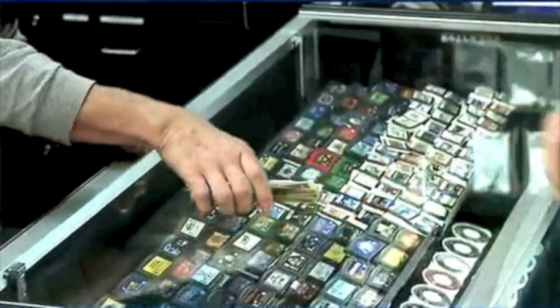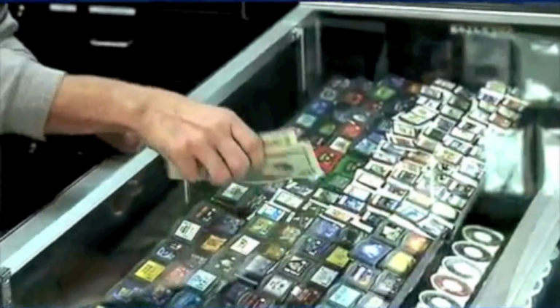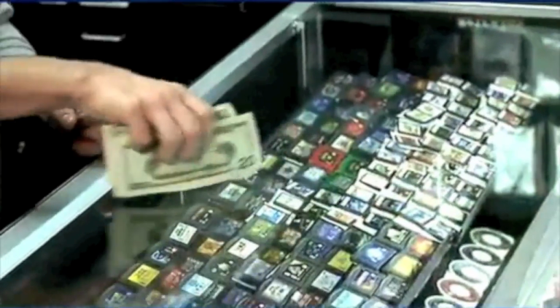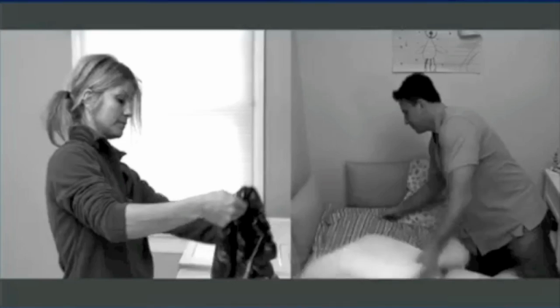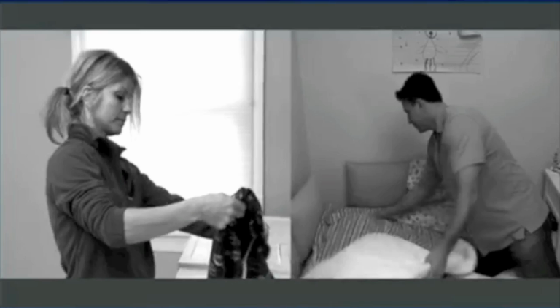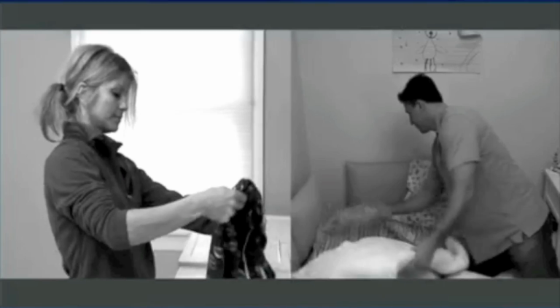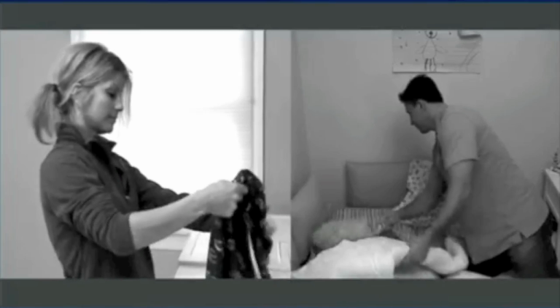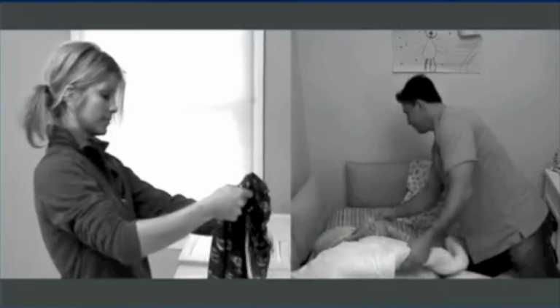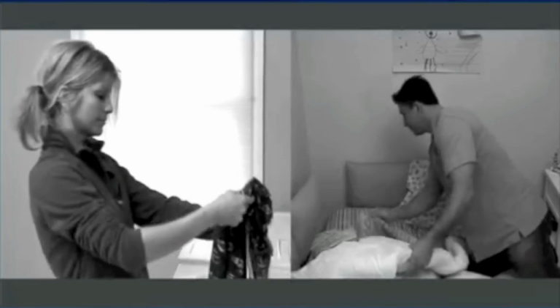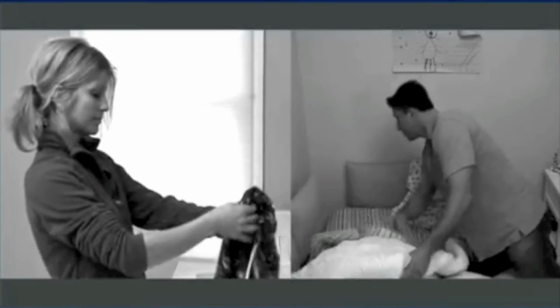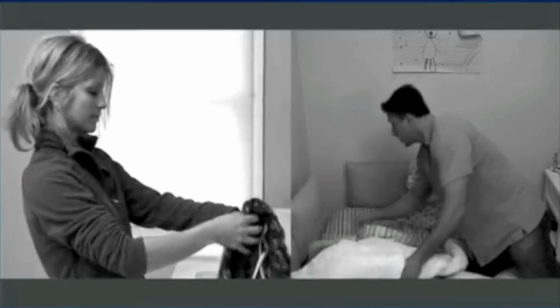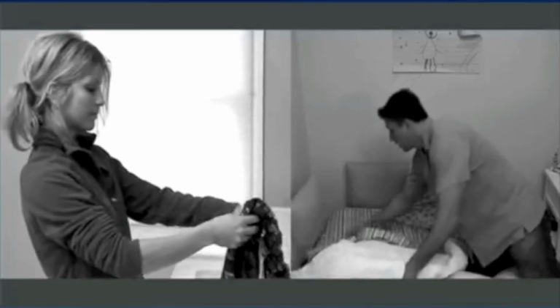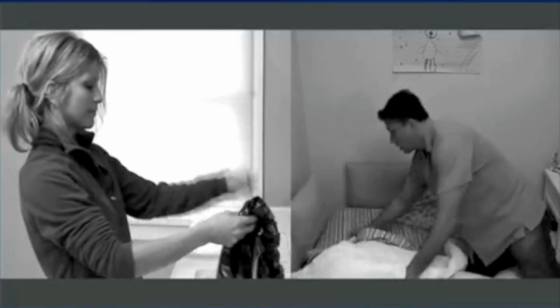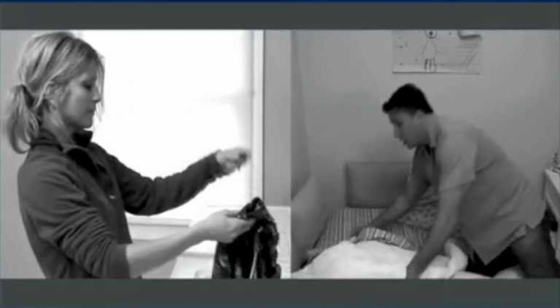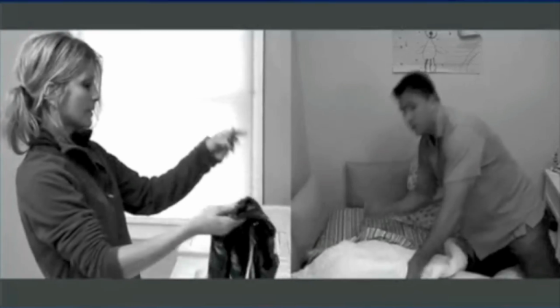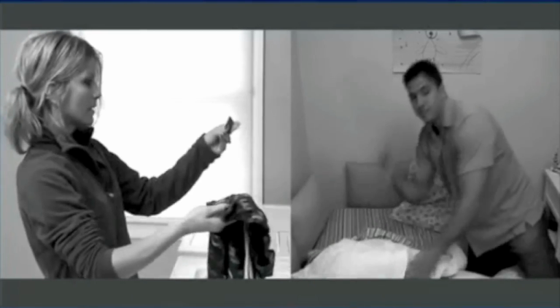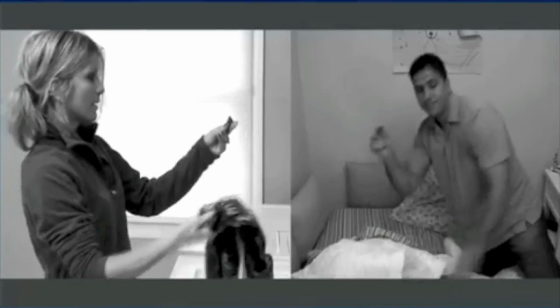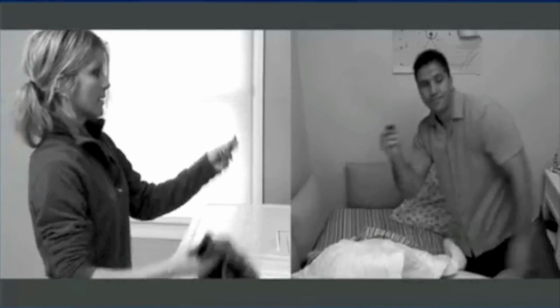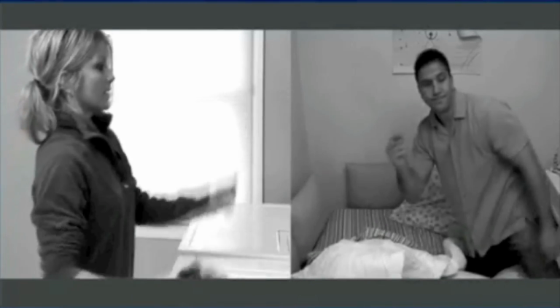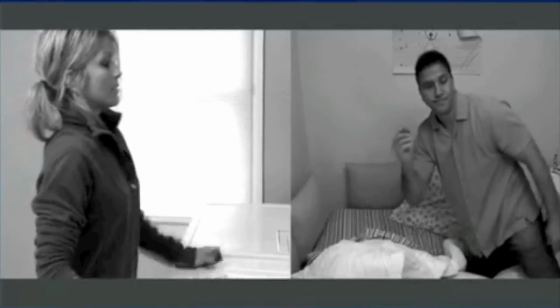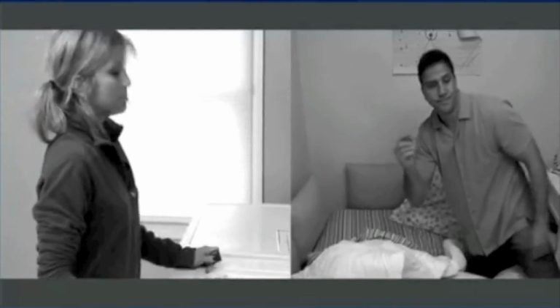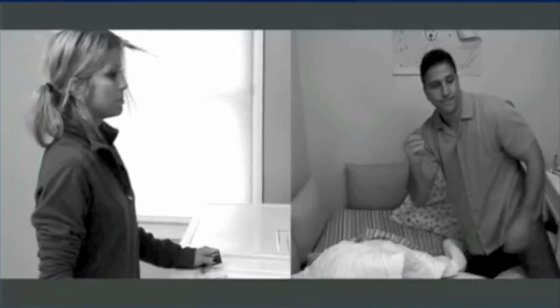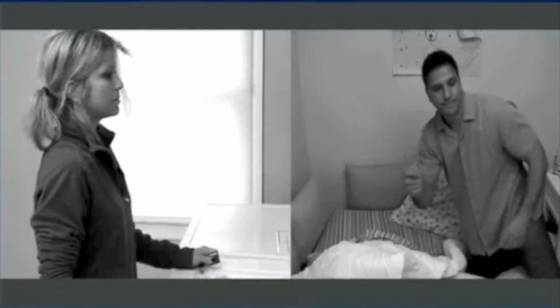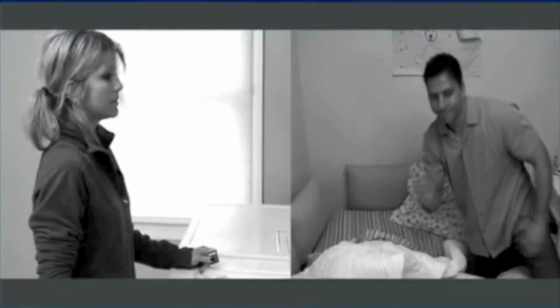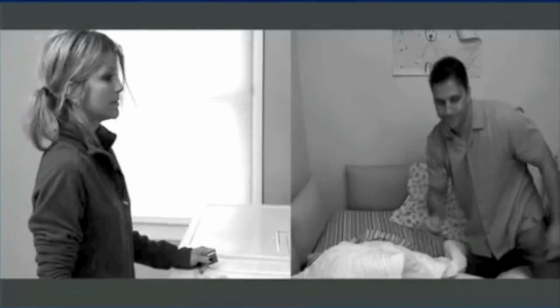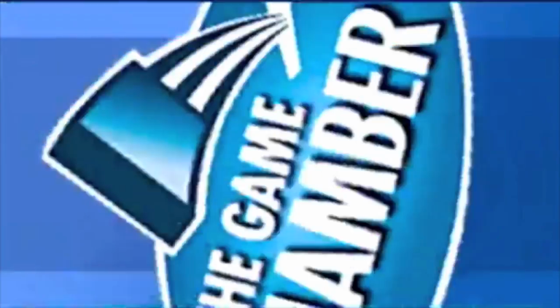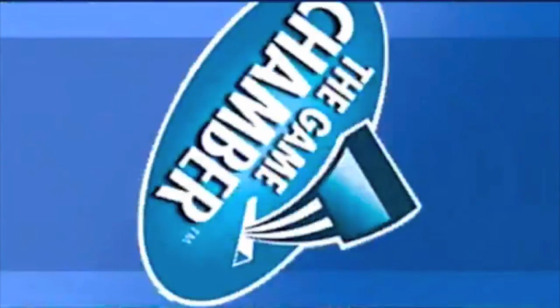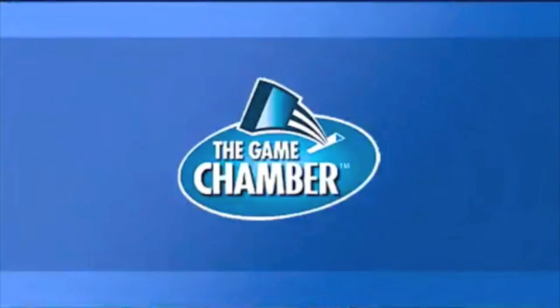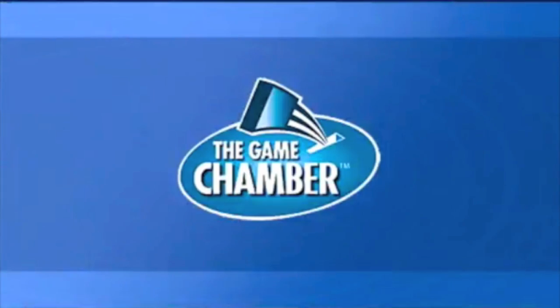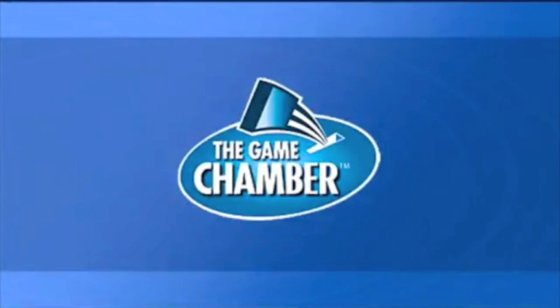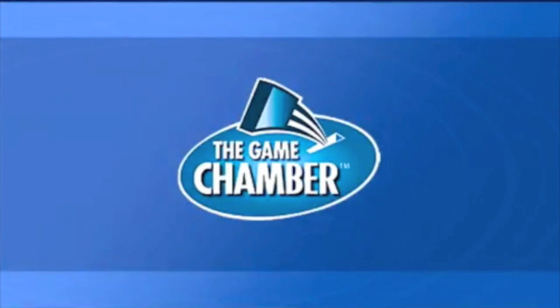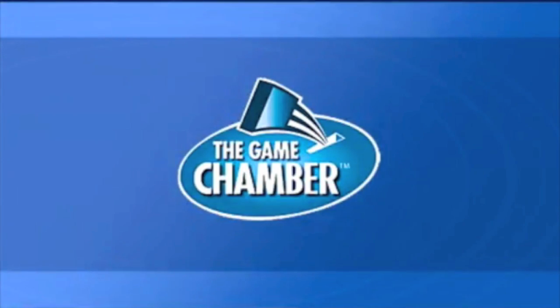Is there any way to store away these Nintendo DS games? Now there is... Game Chamber!